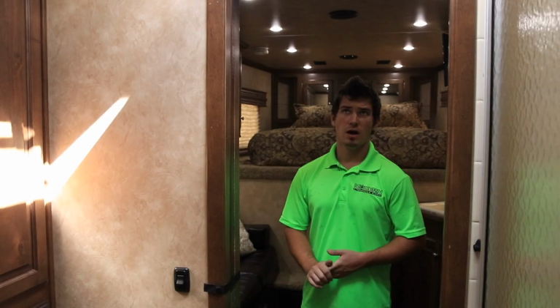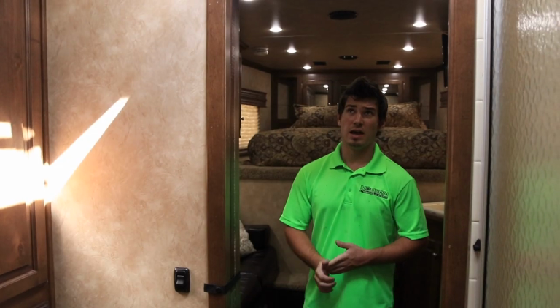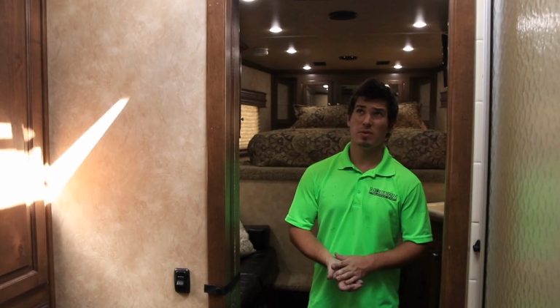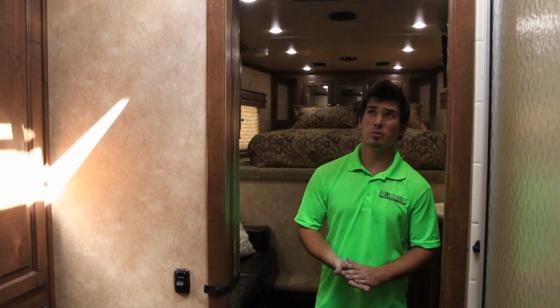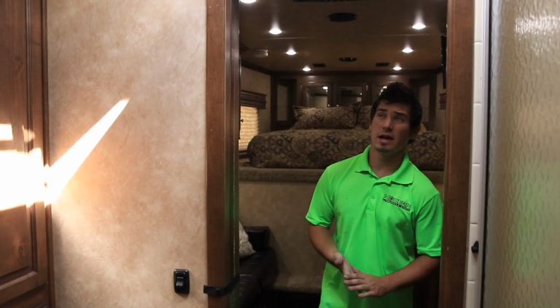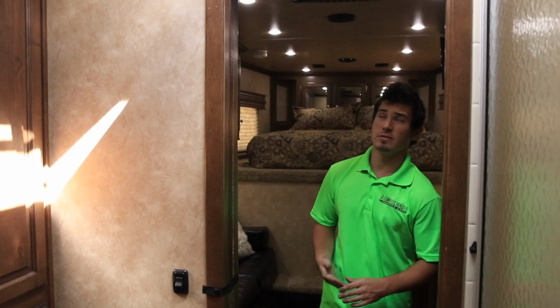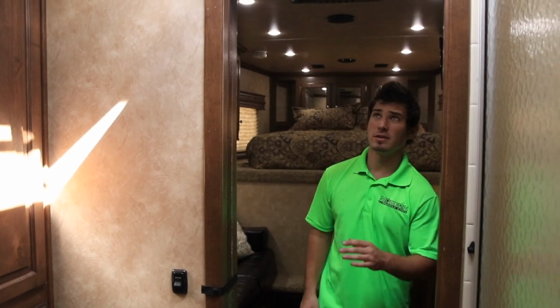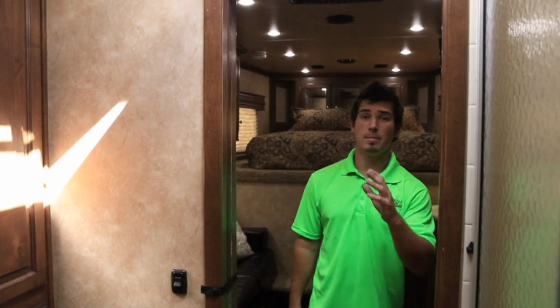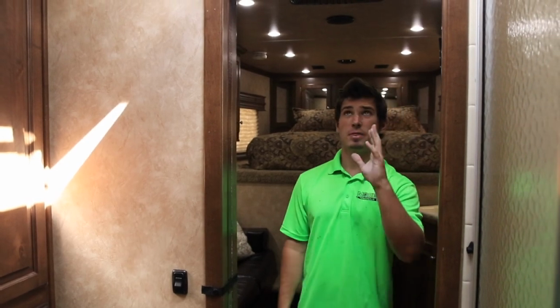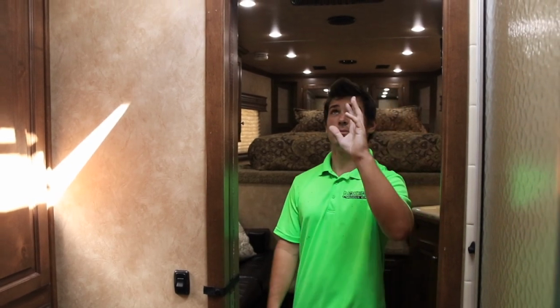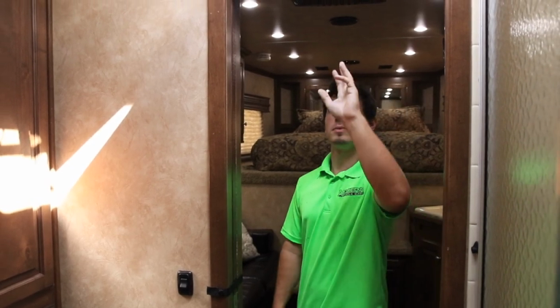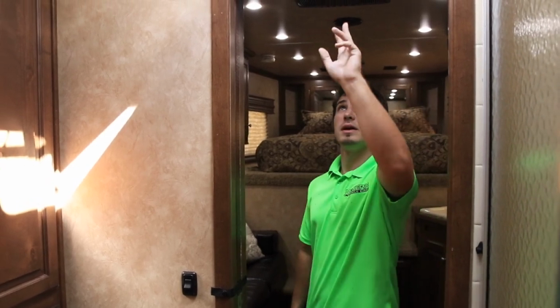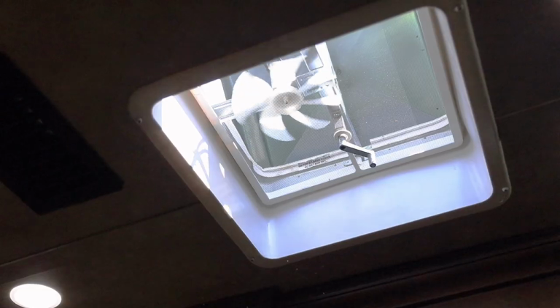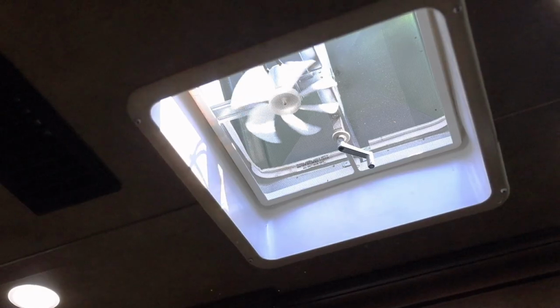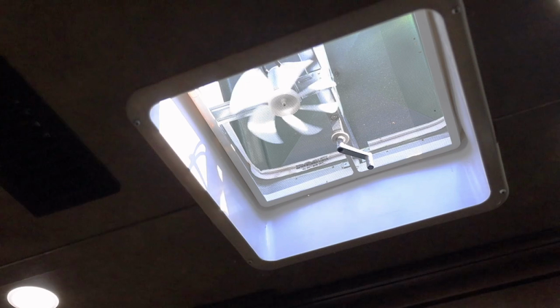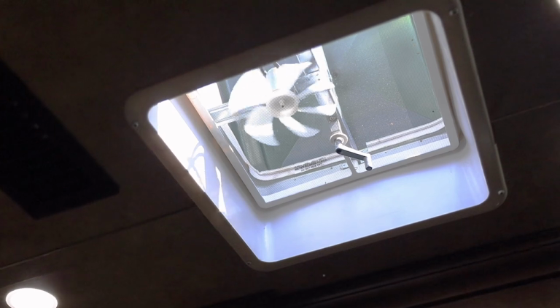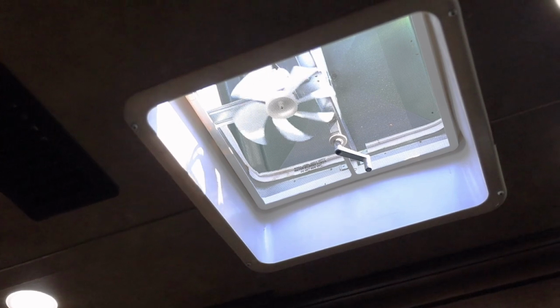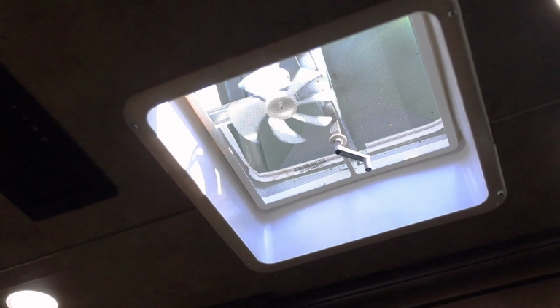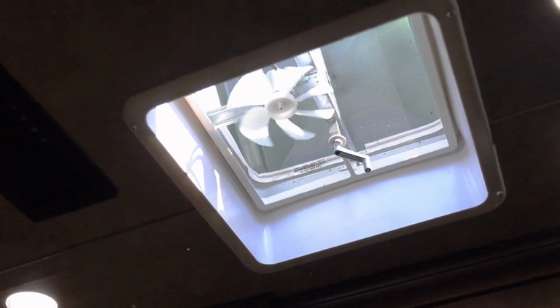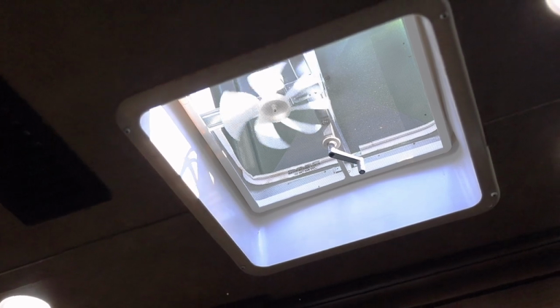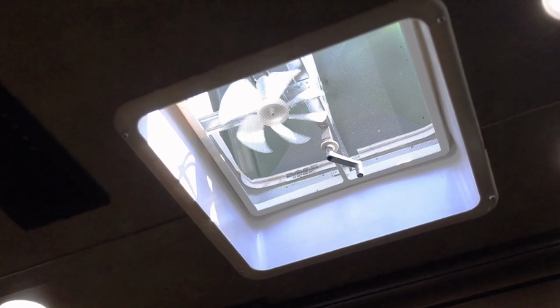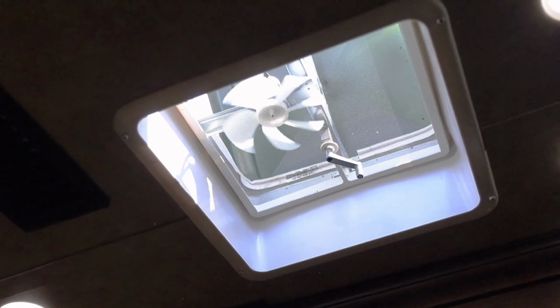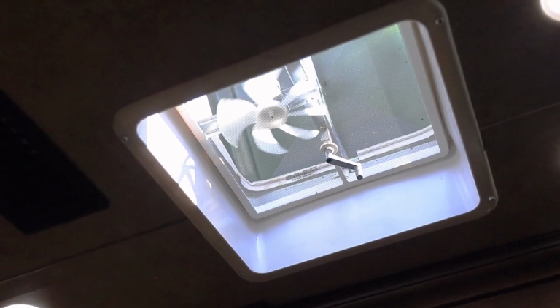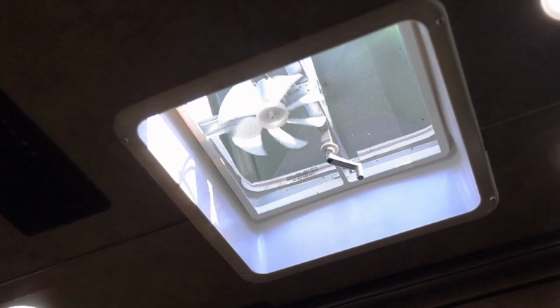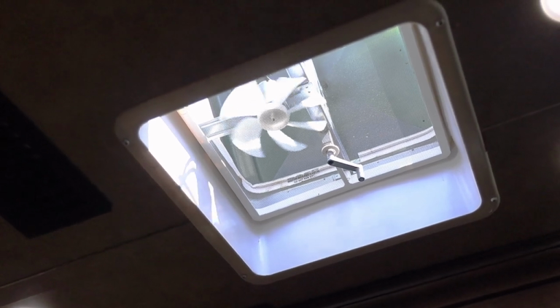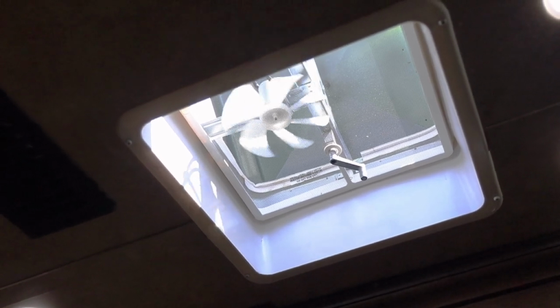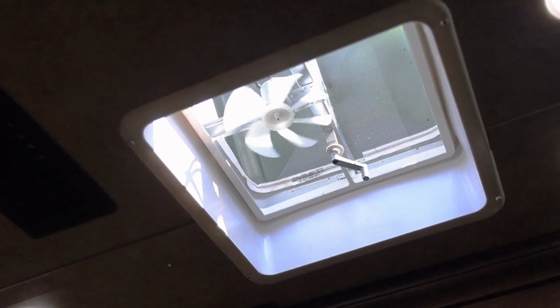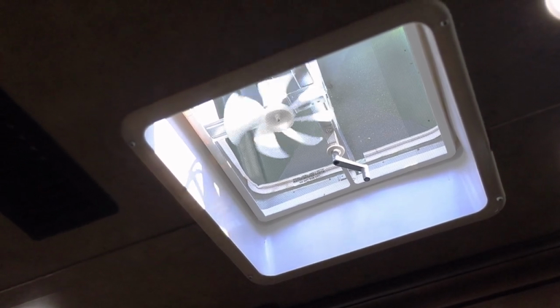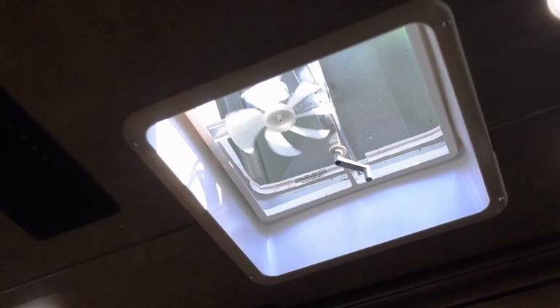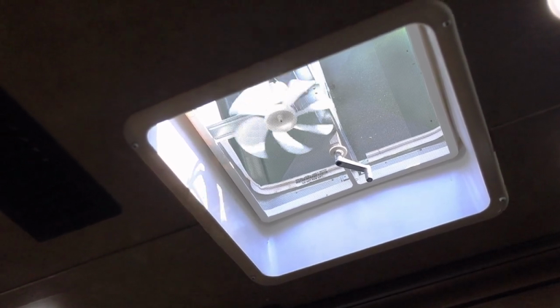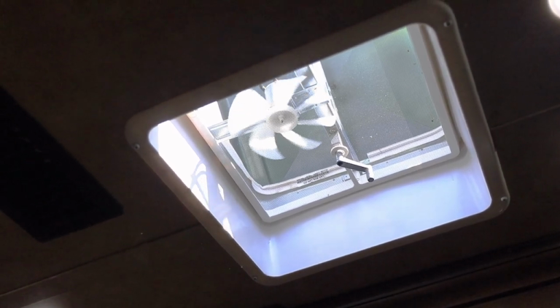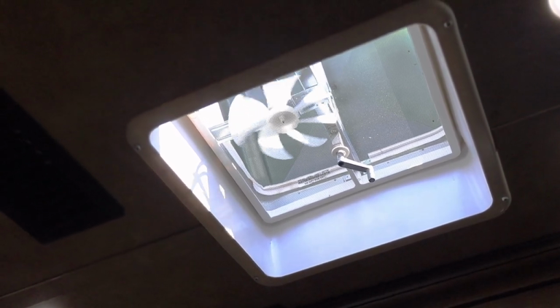On every model we're going to have inside the bathroom a recirculation fan vent, and as well optional in most garages.